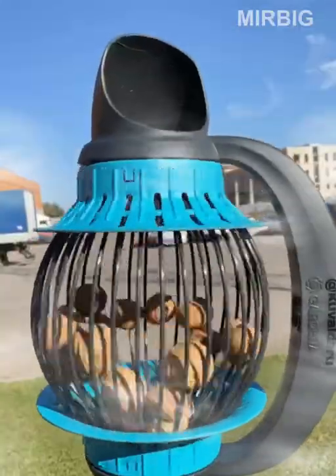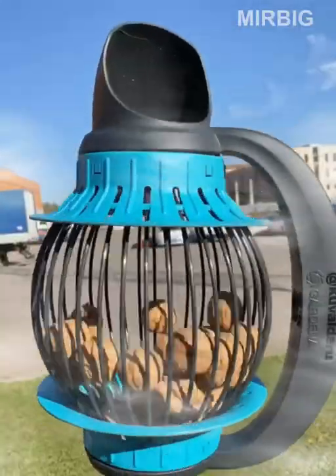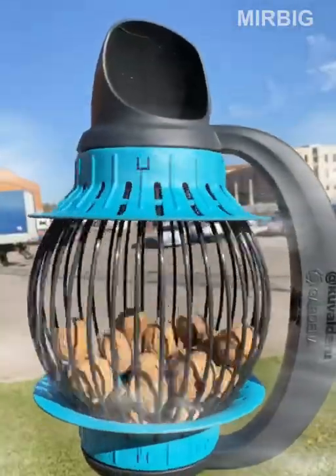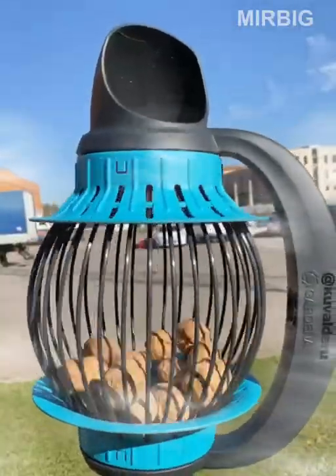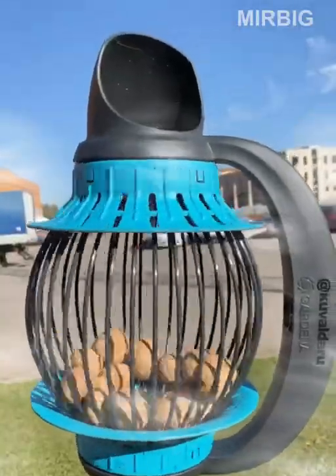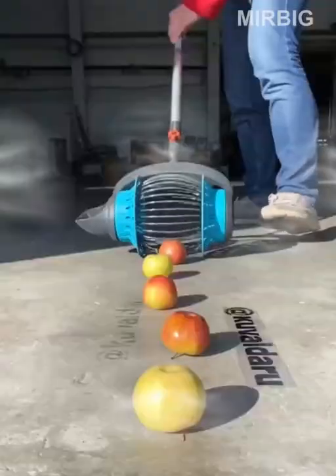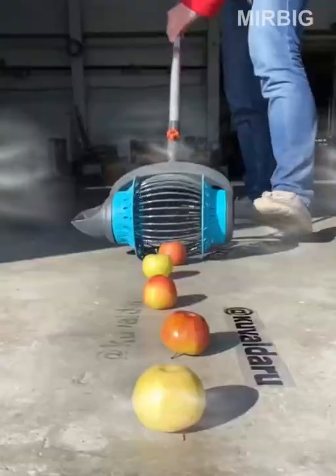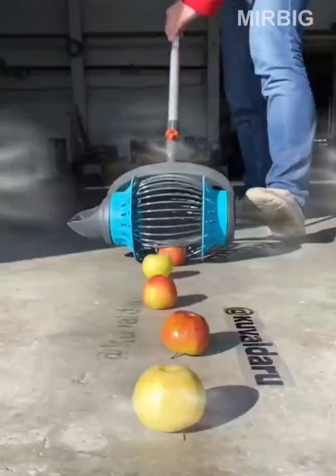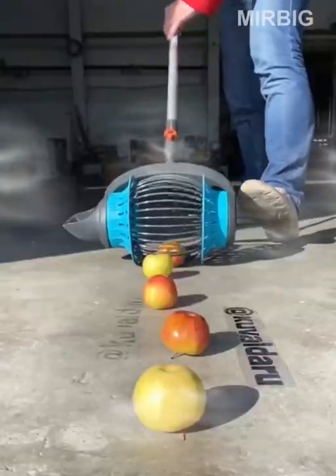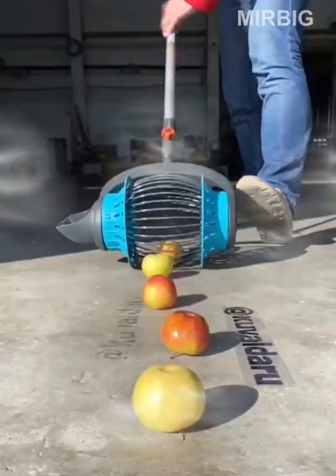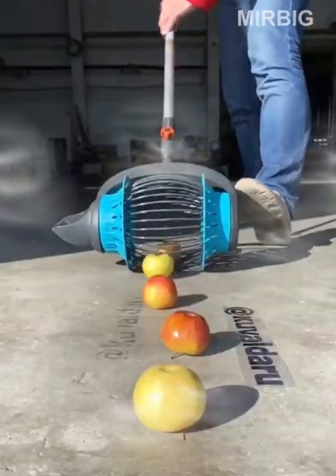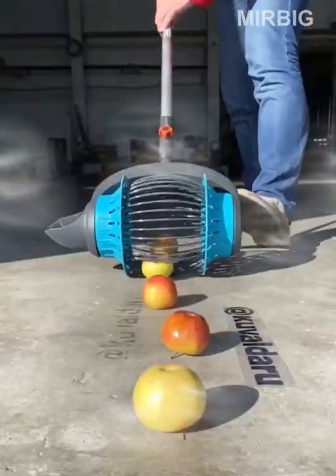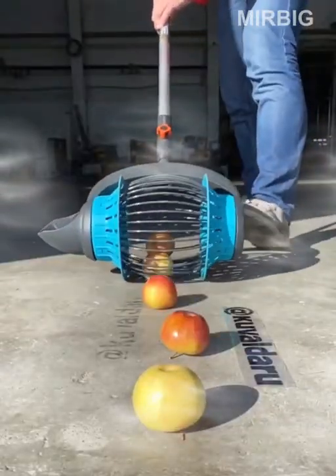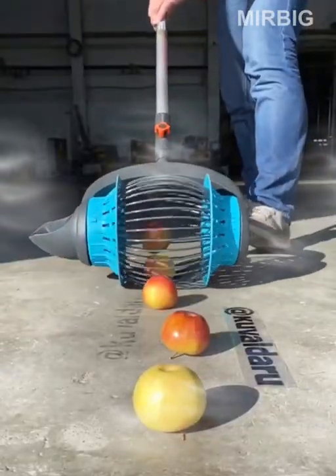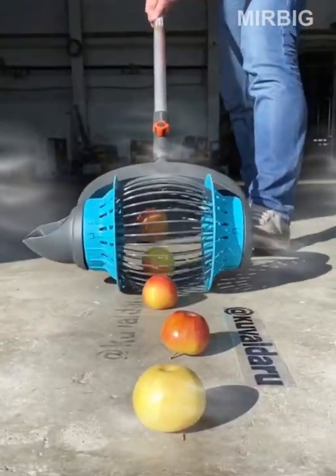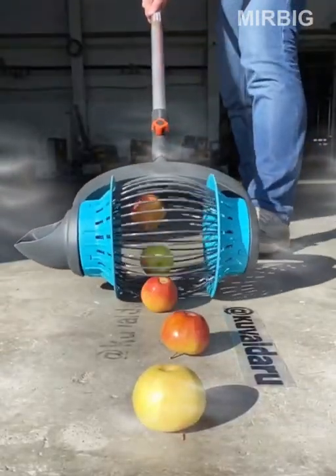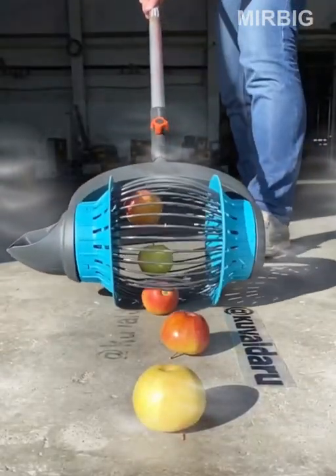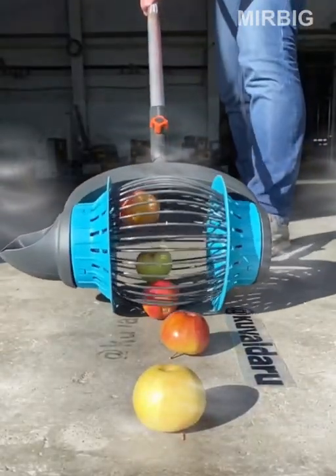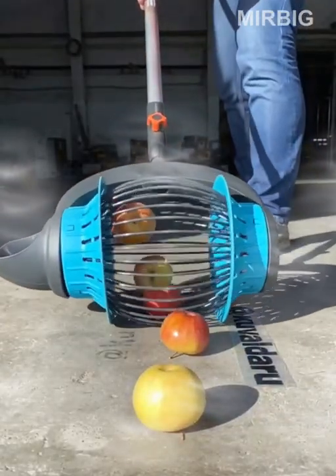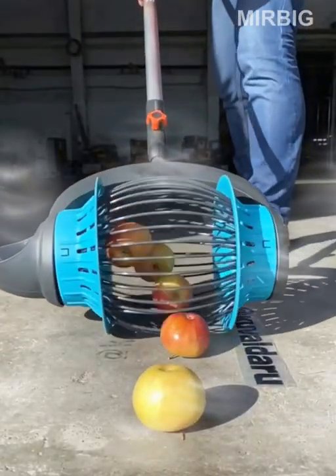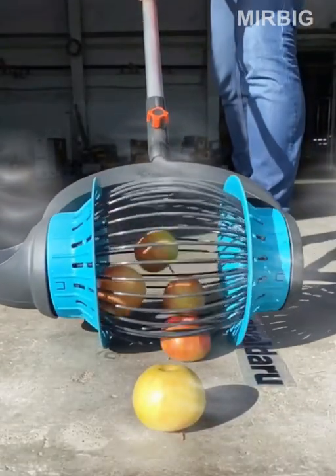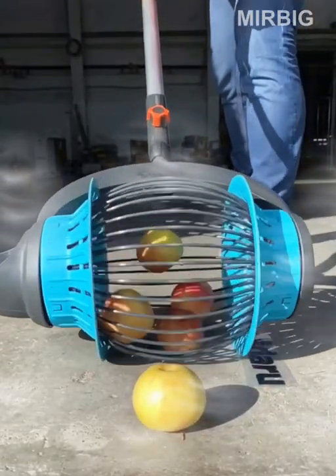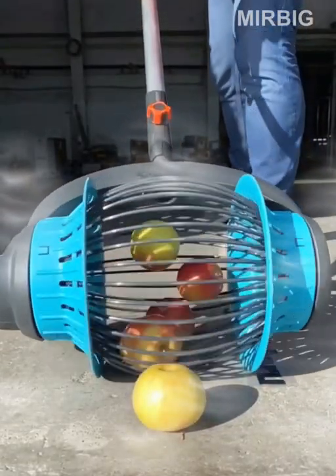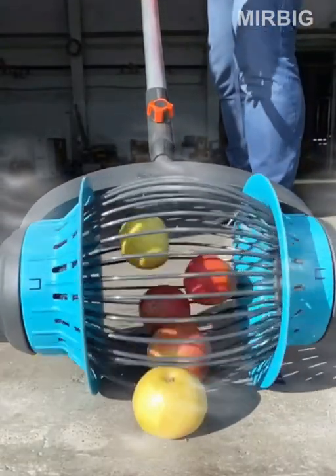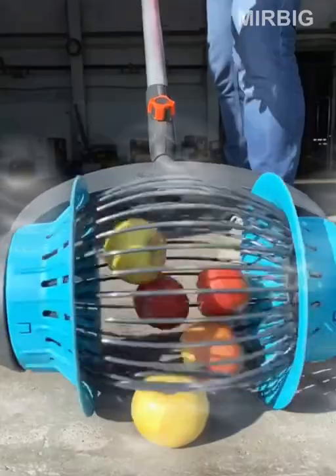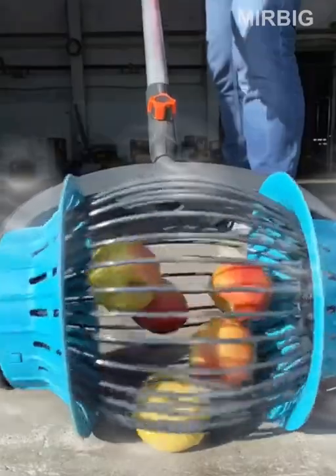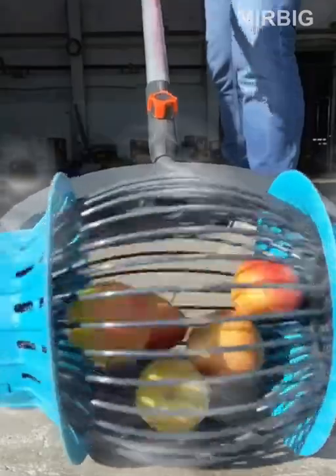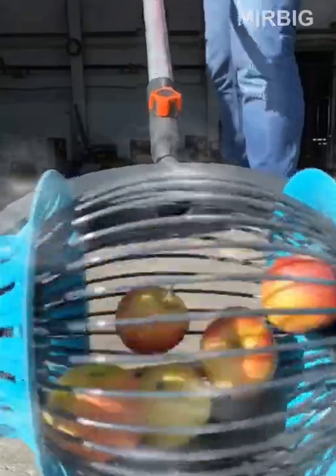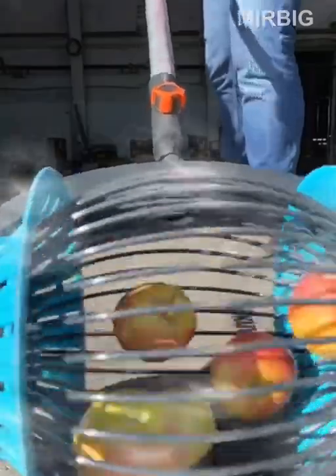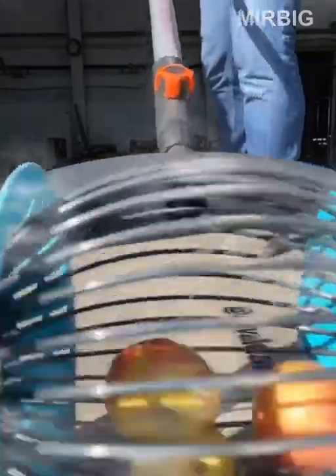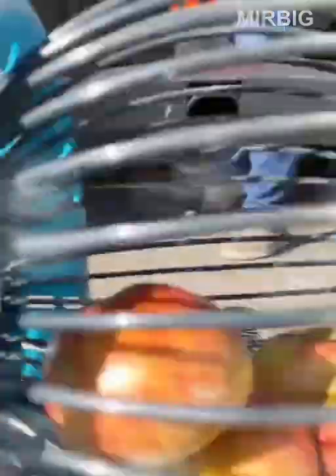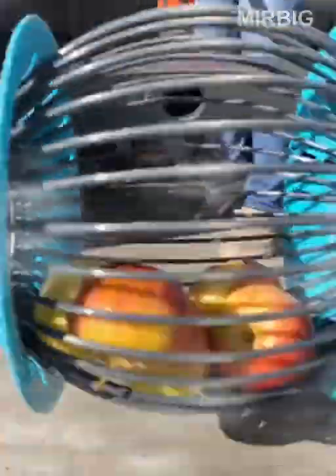A device that facilitates harvesting — it can be used to pick both walnuts and apples.